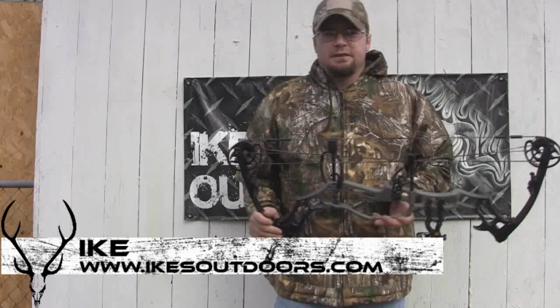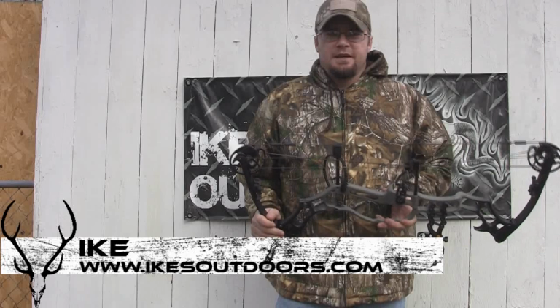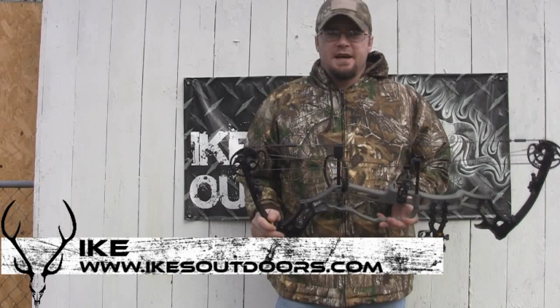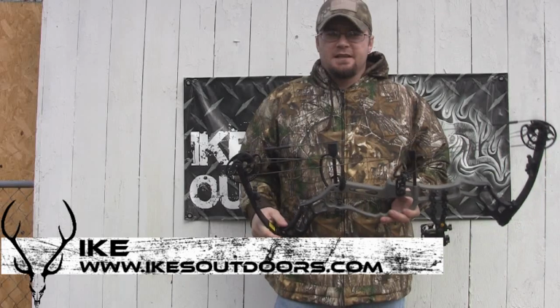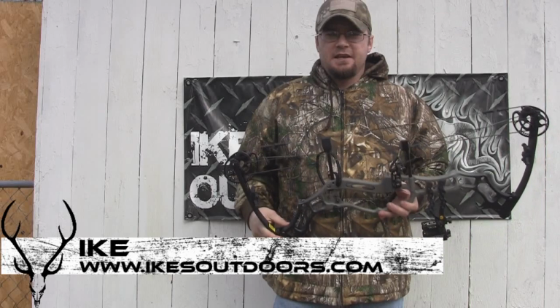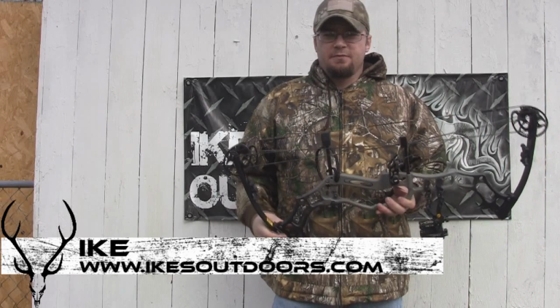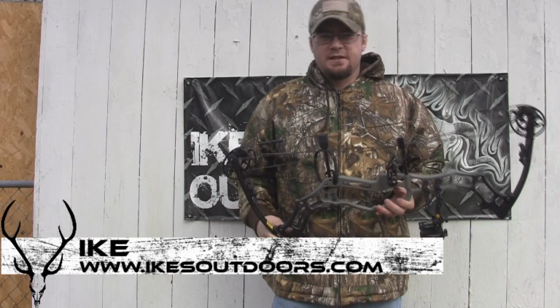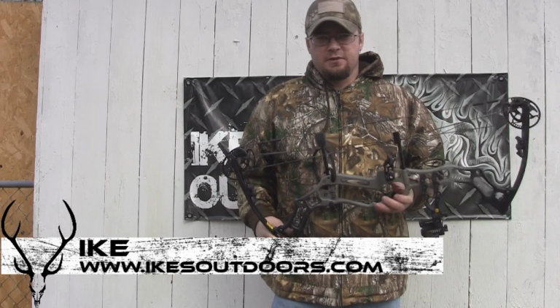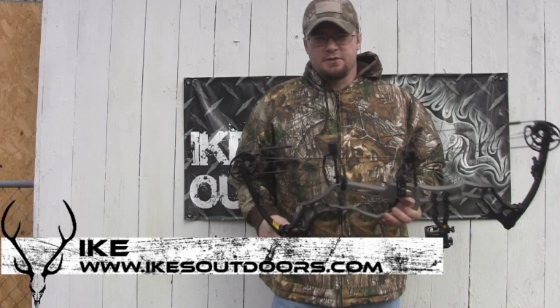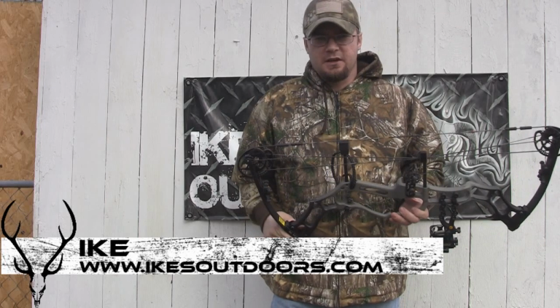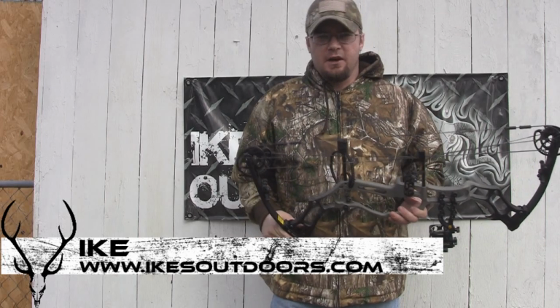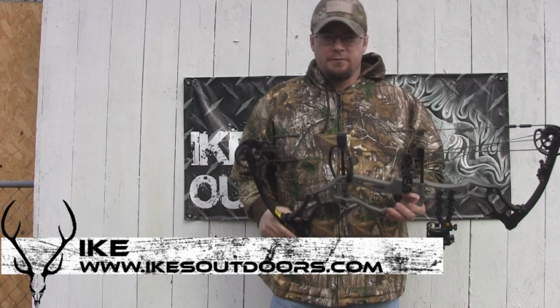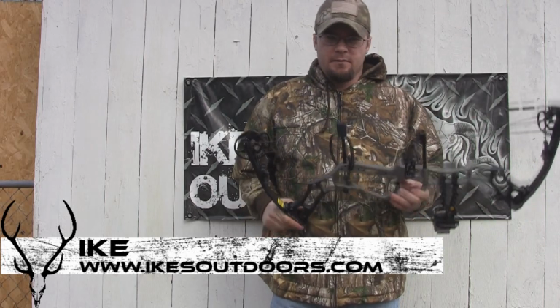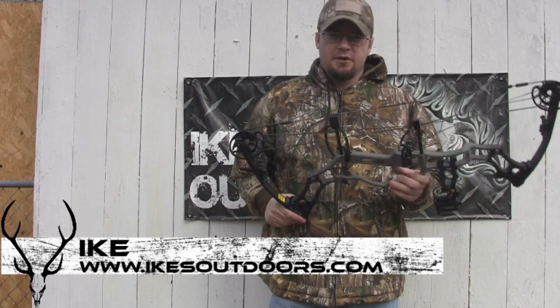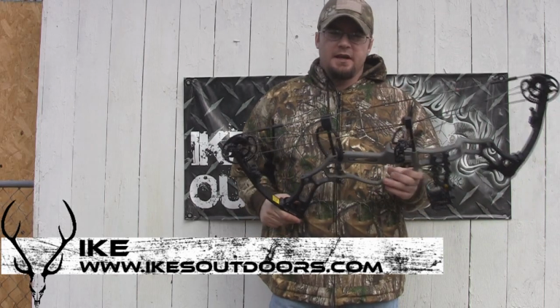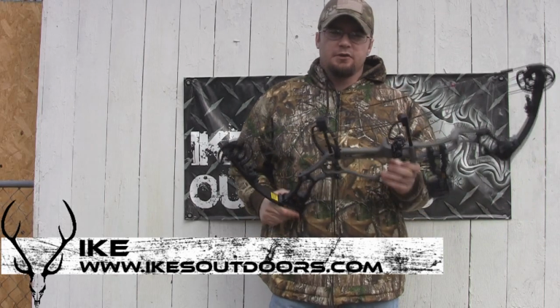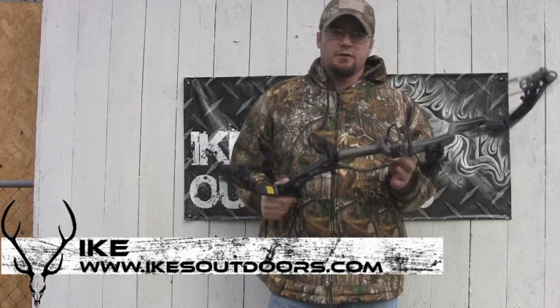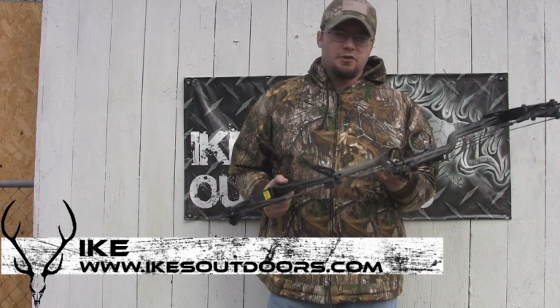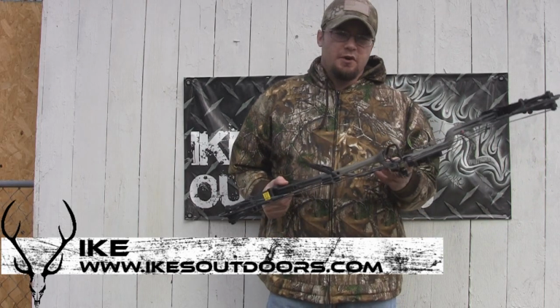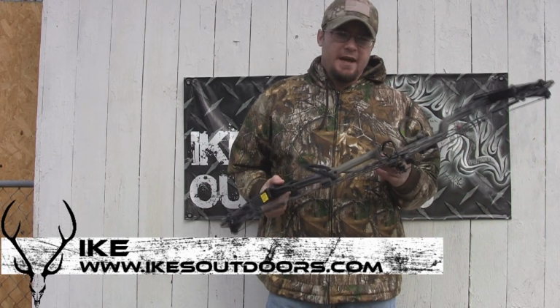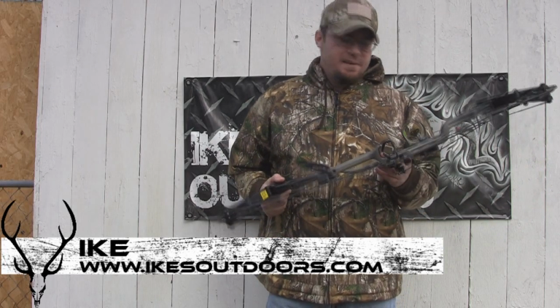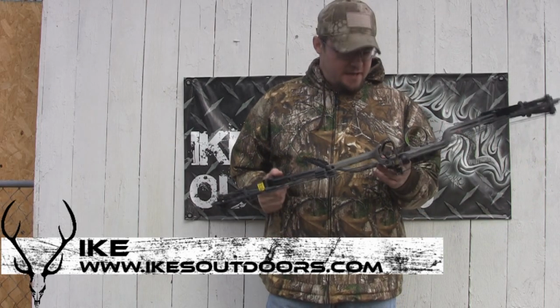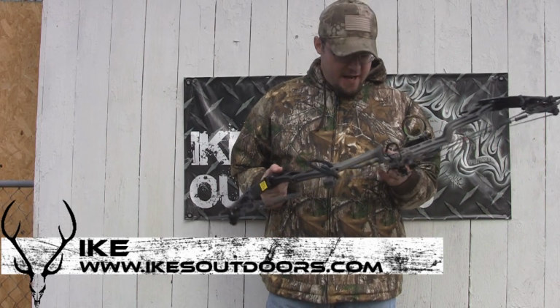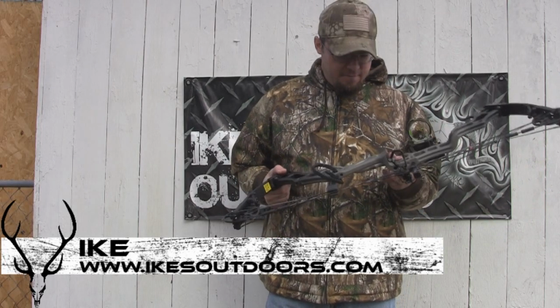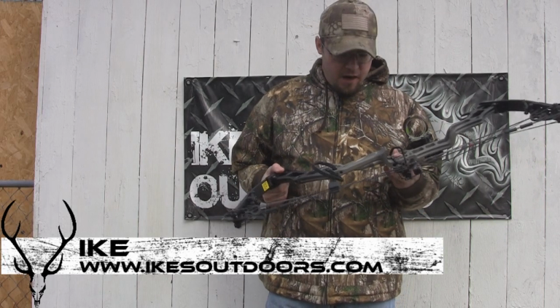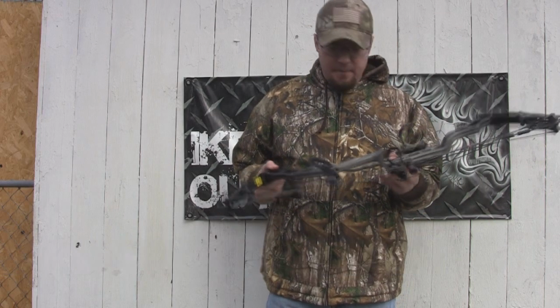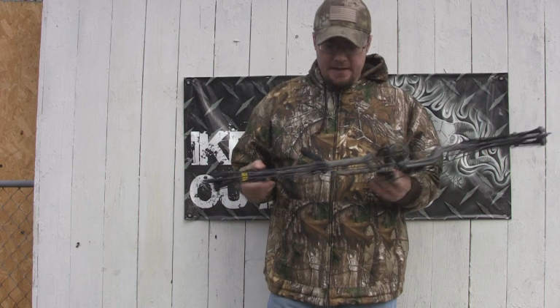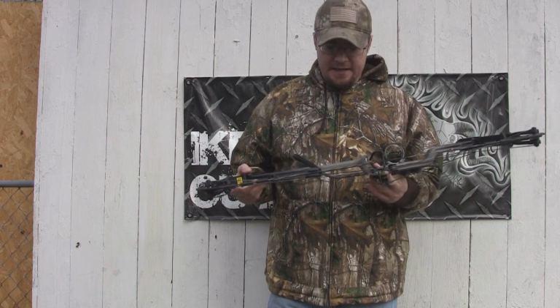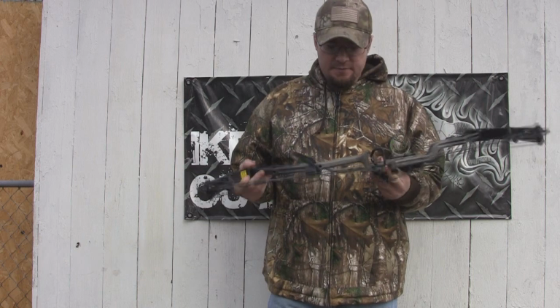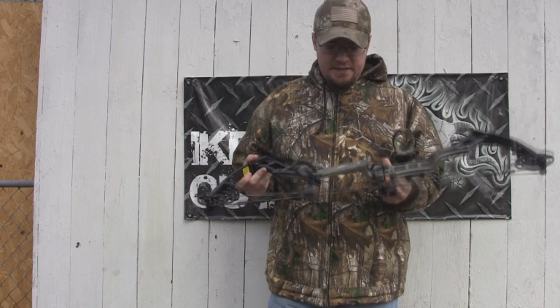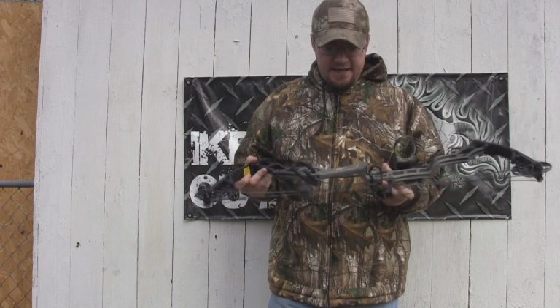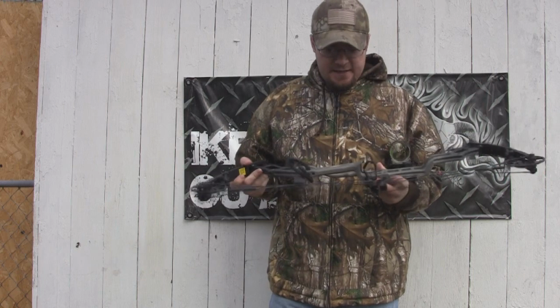Hey guys, Ike here from Mike's Outdoors.com. We're here today to do a review on the APA Mamba M6.